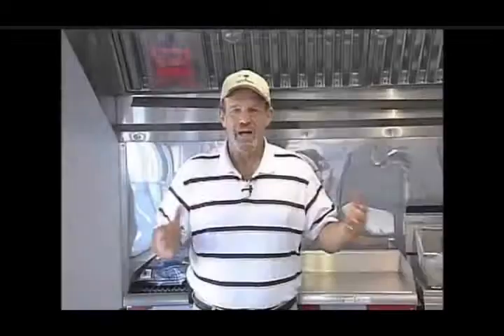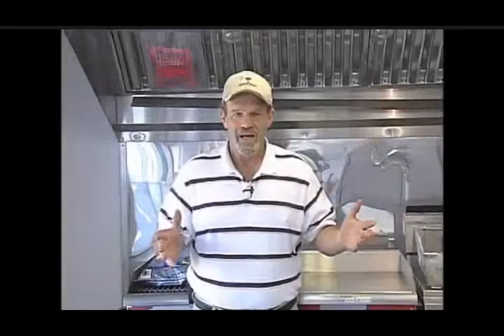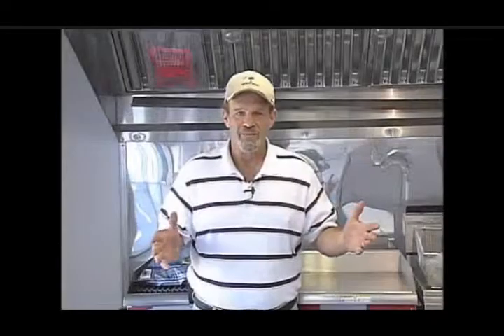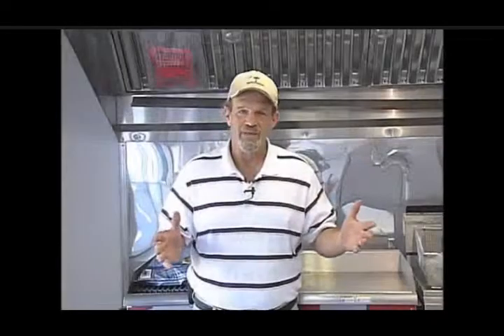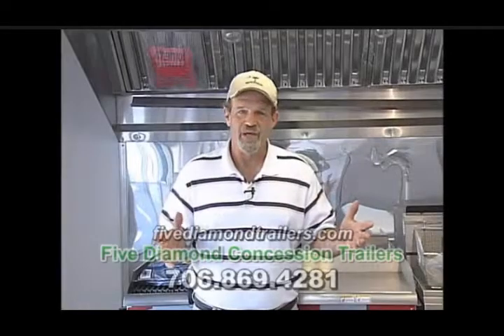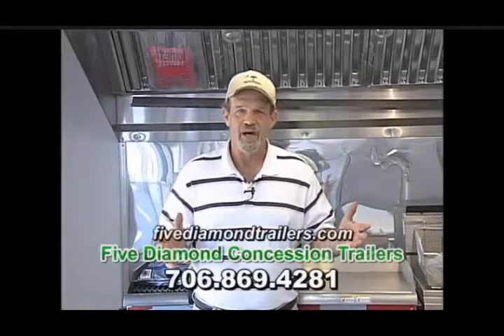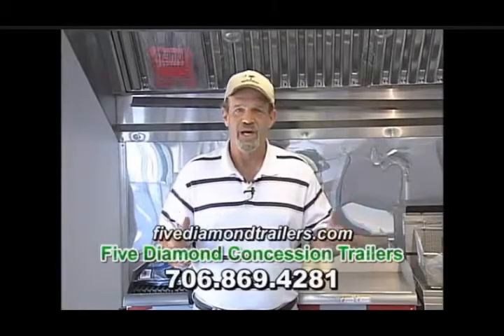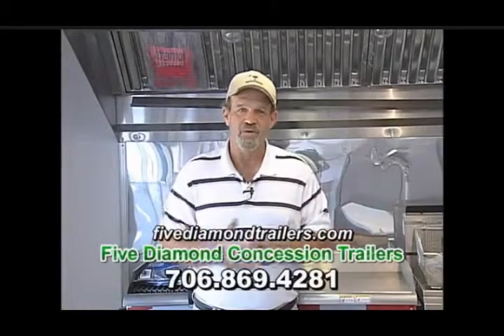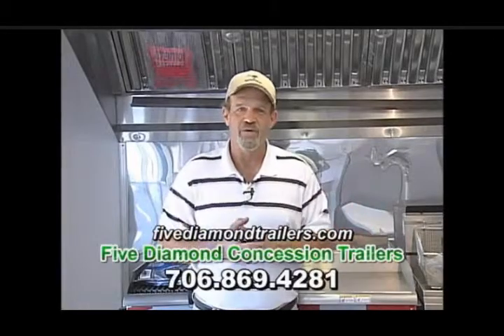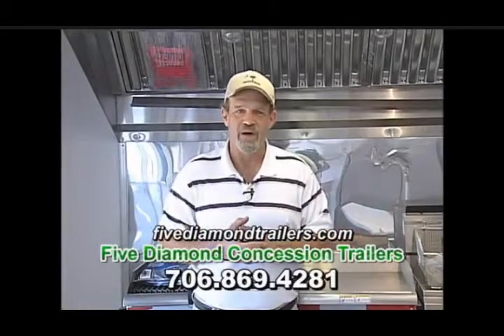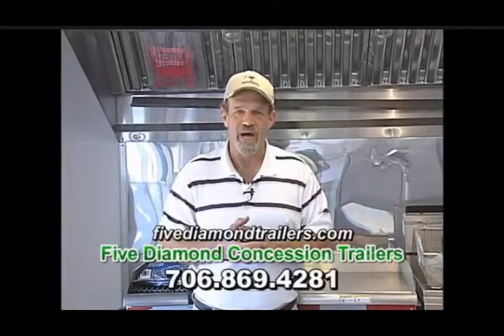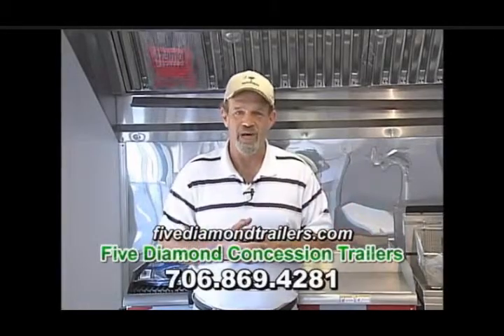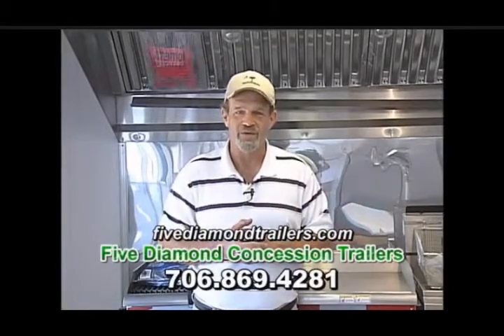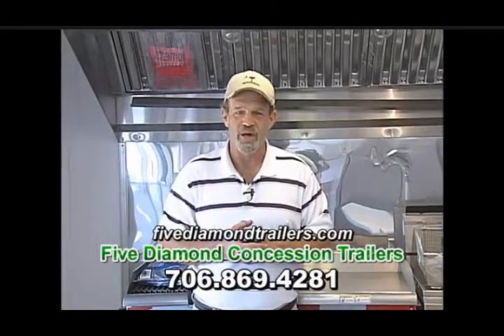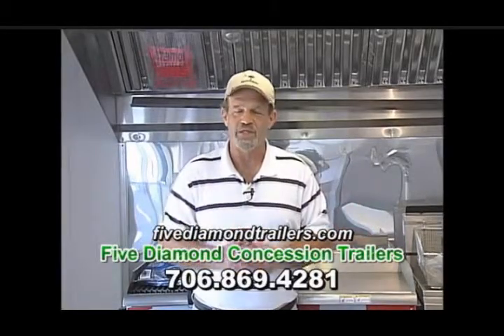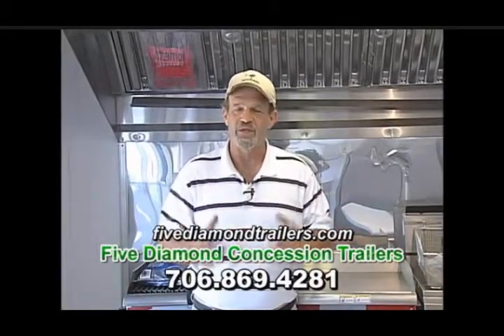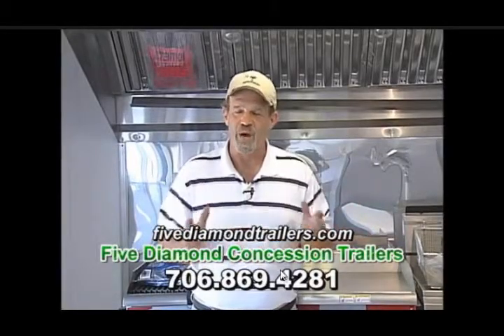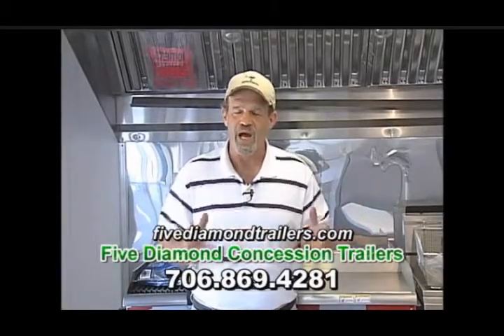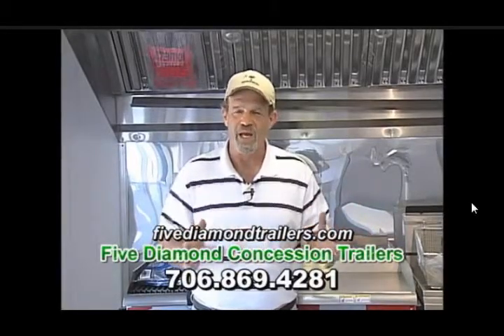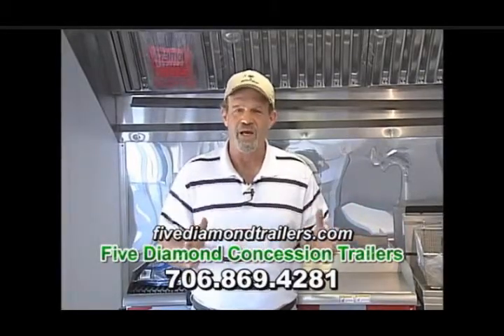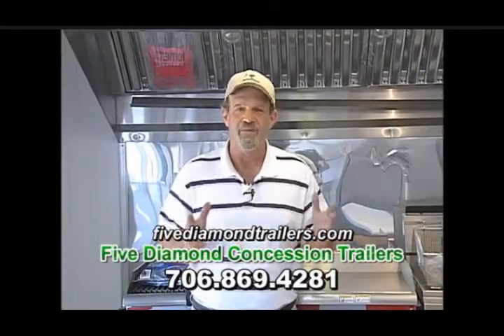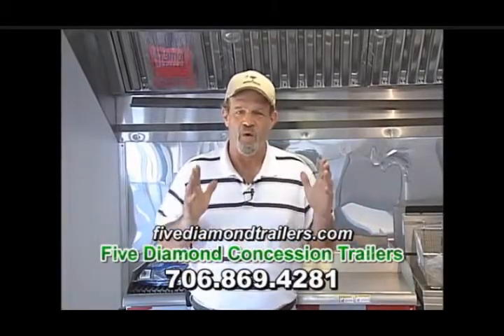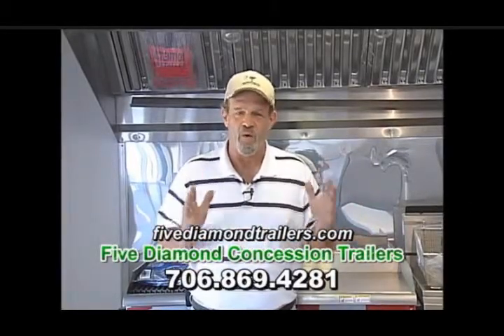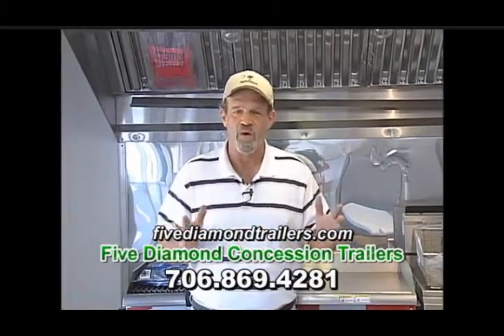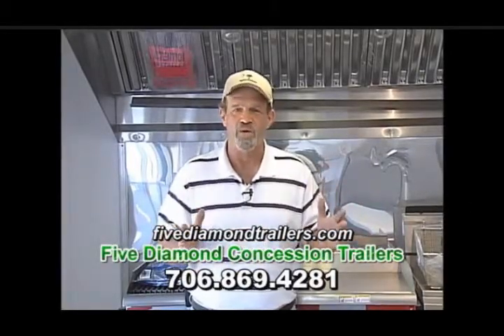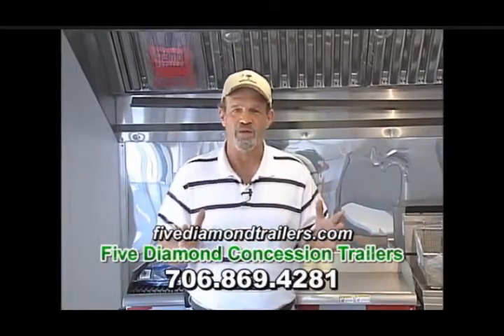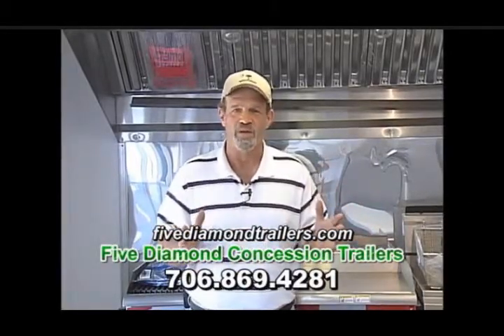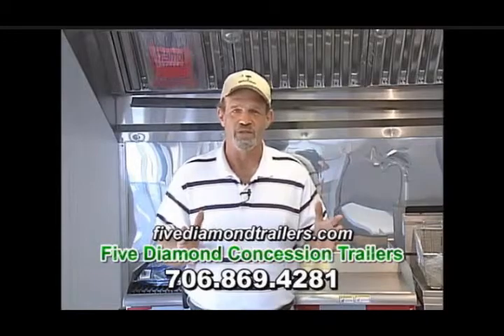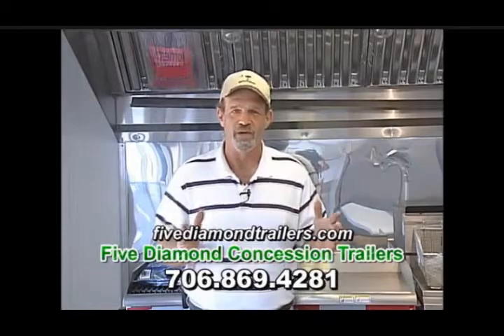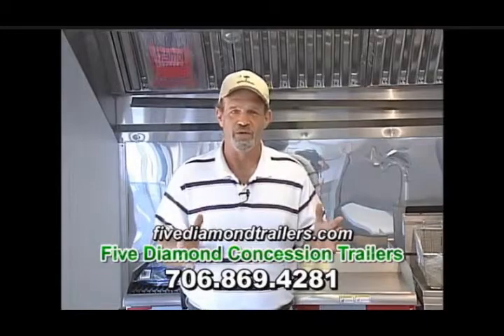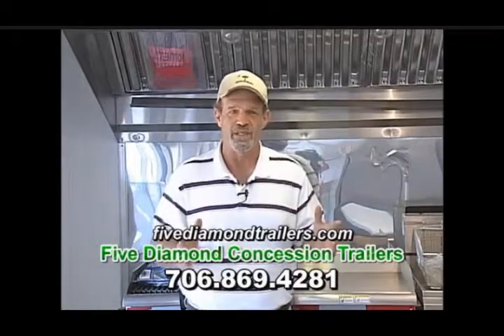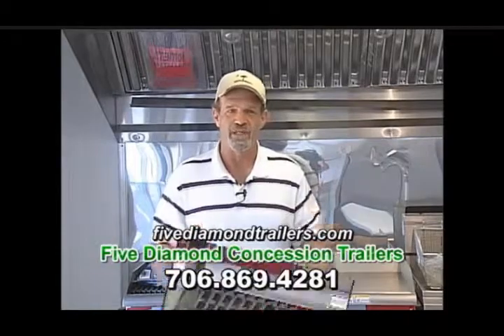Hi guys, my name is Don Bagwell with 5 Diamond Trailers, and do I have a workhorse trailer to show you today.